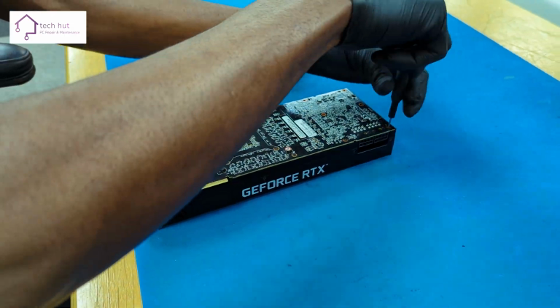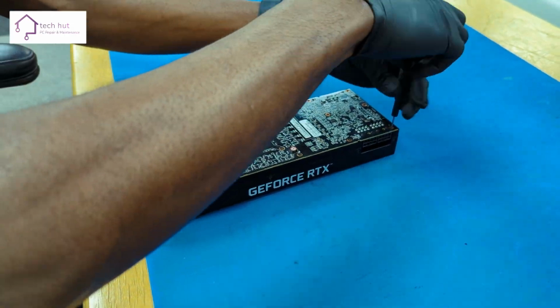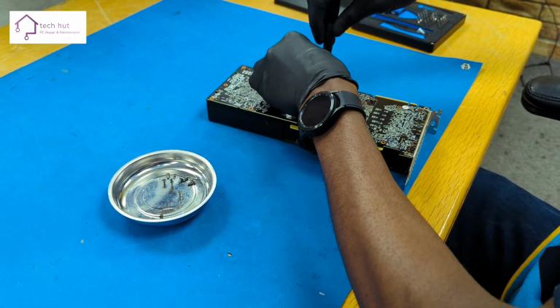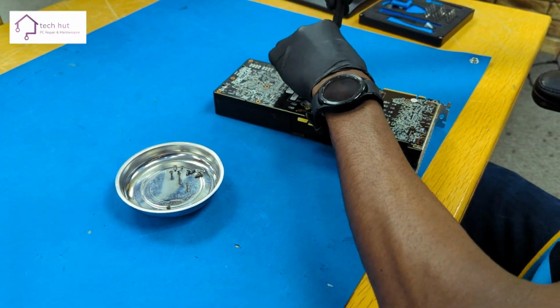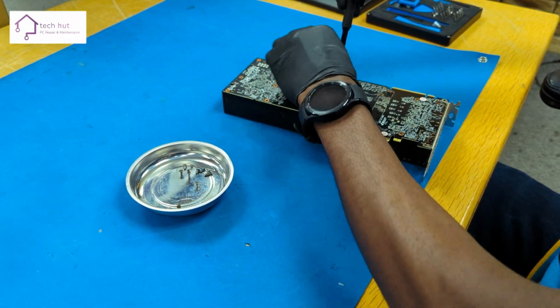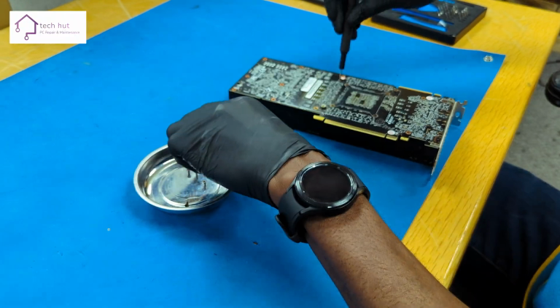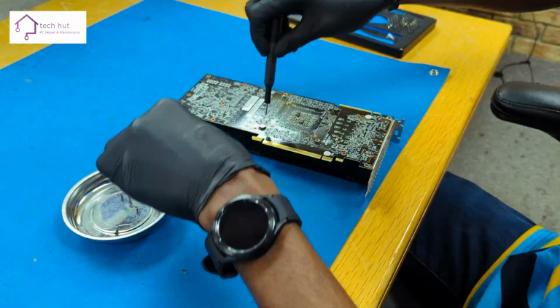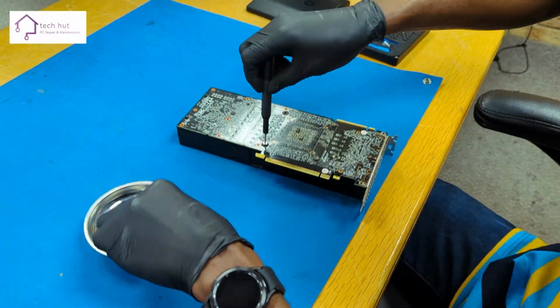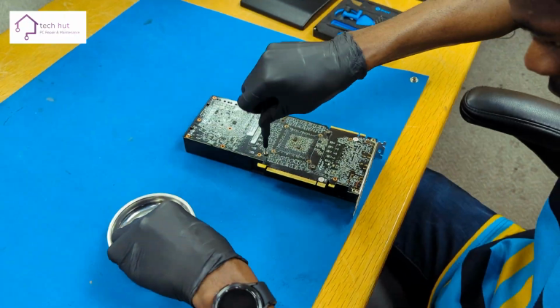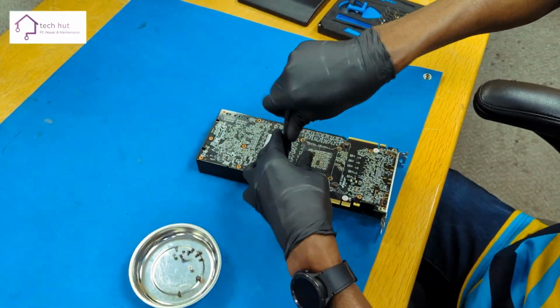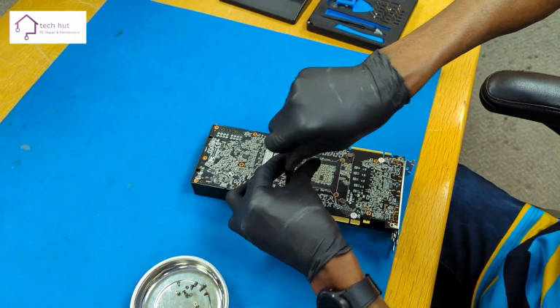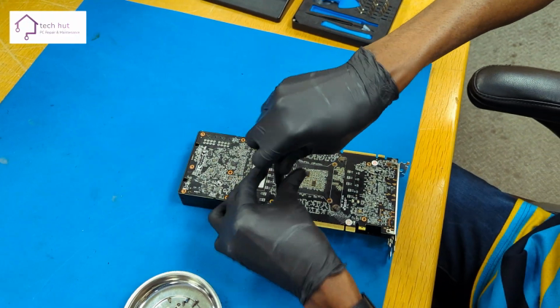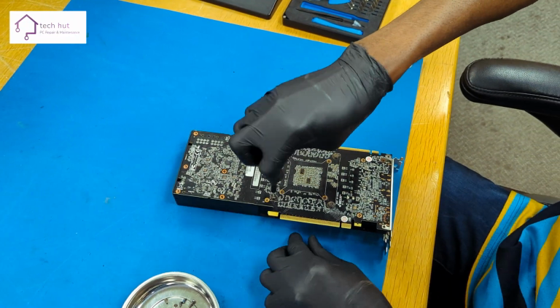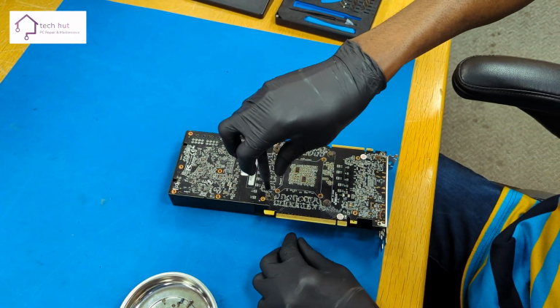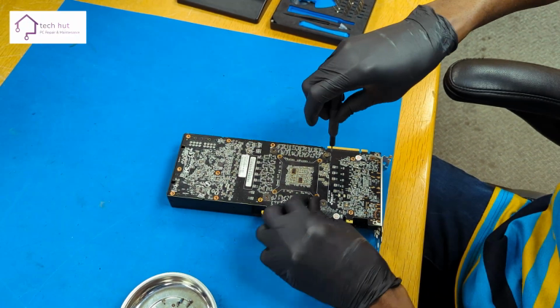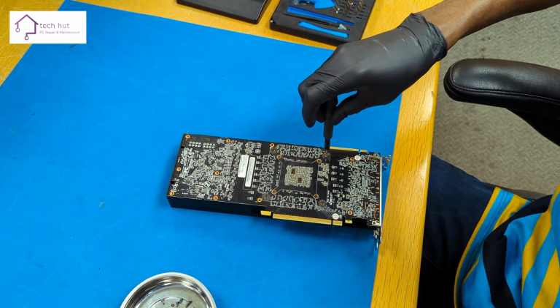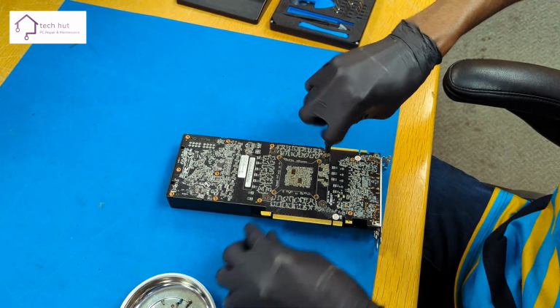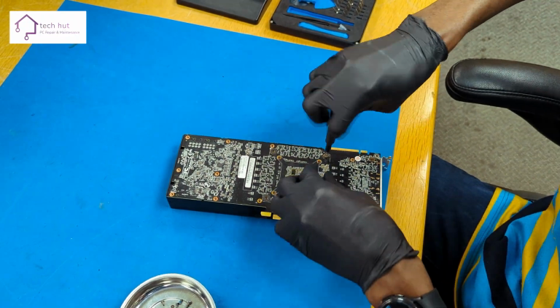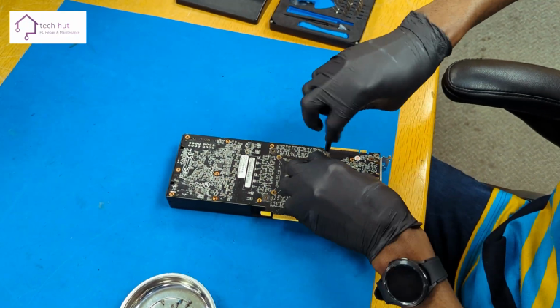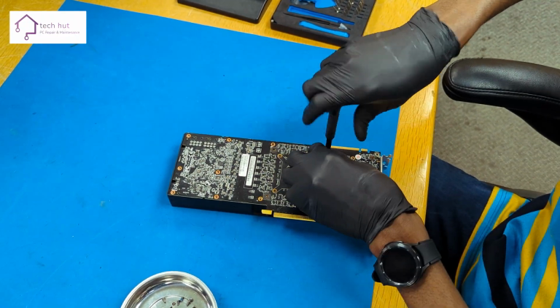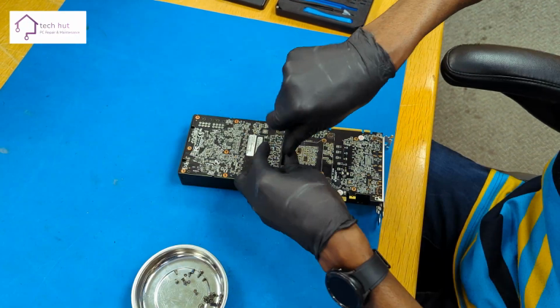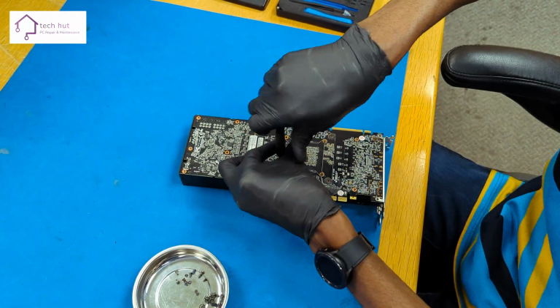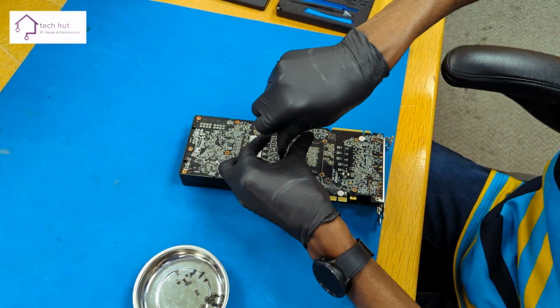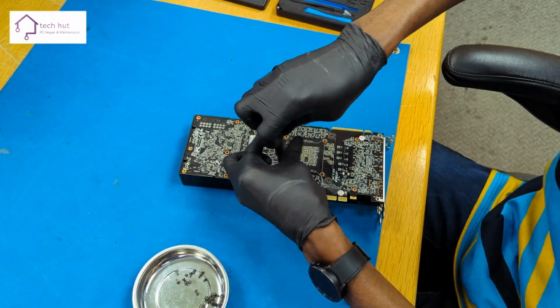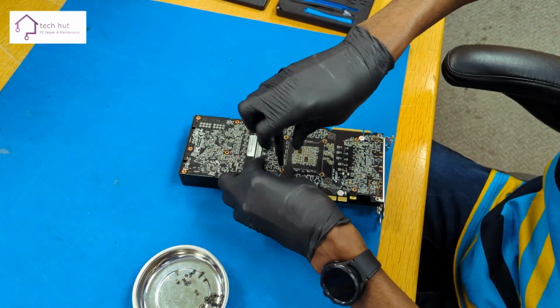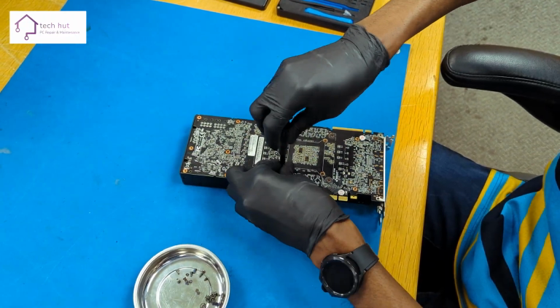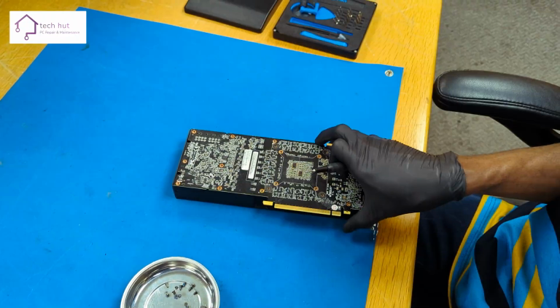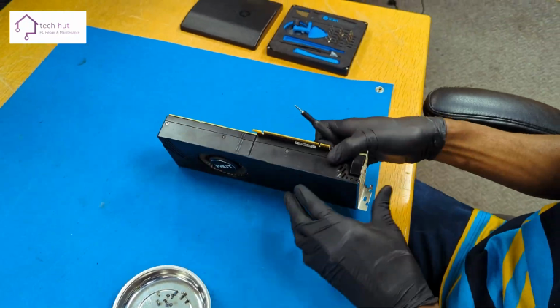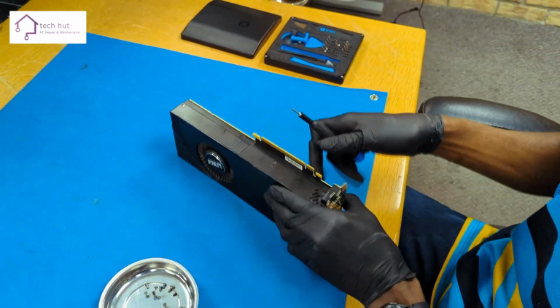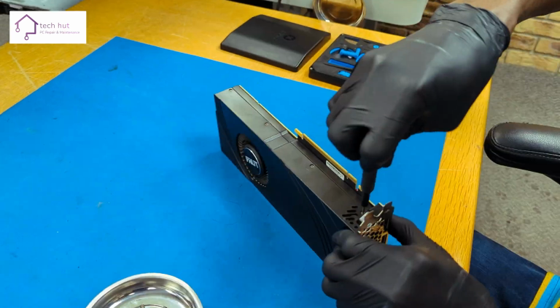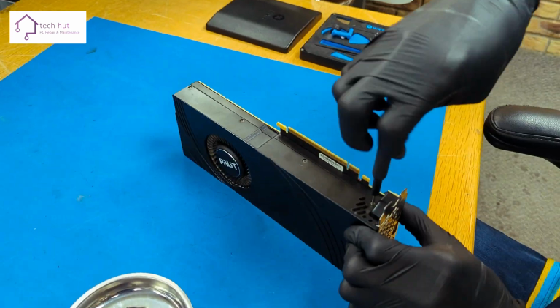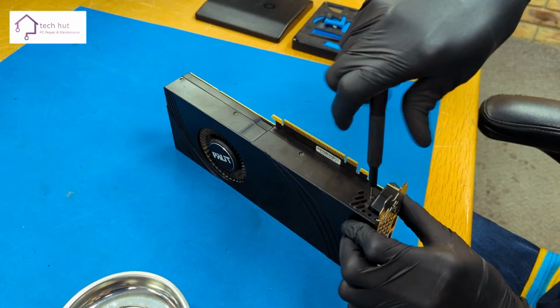Our techie got to work fast. The PC arrived clean, just like new, and worked really well.